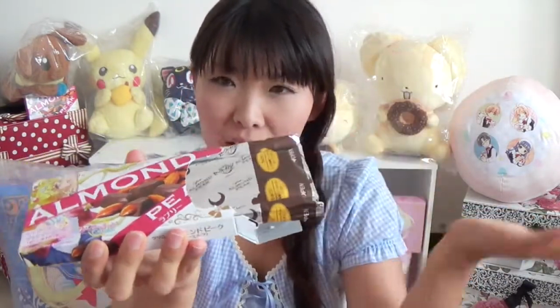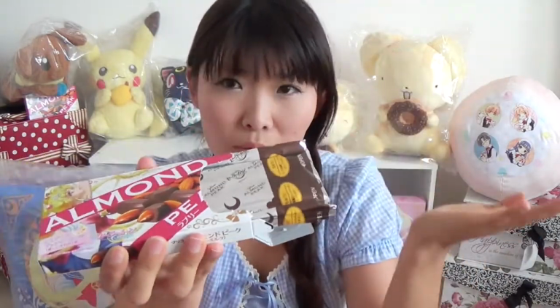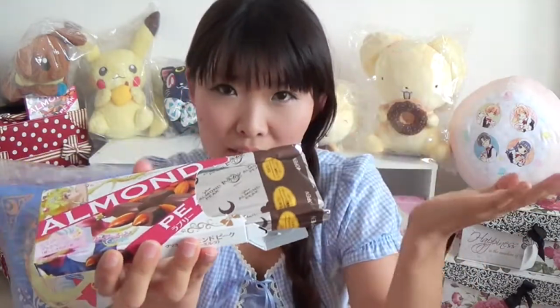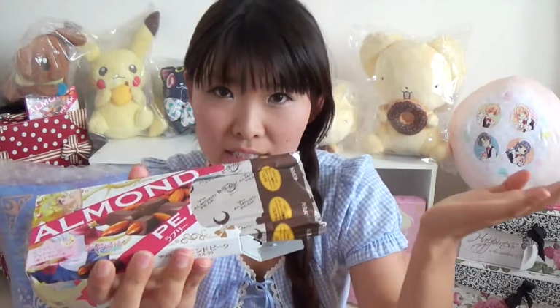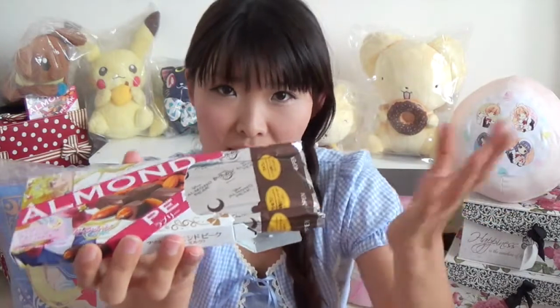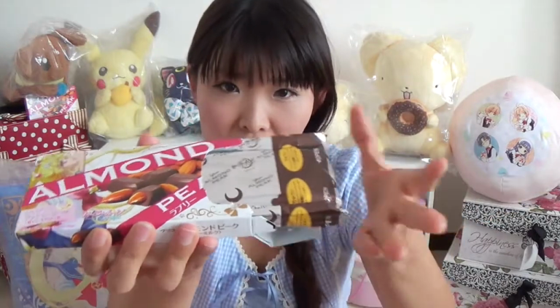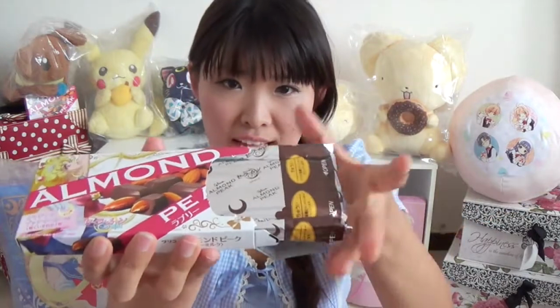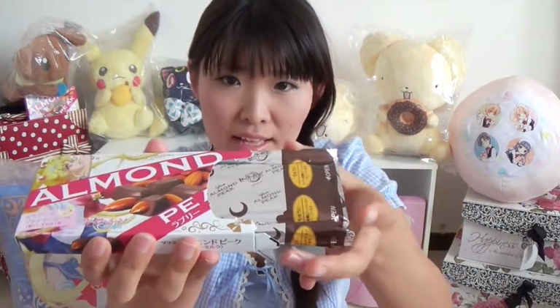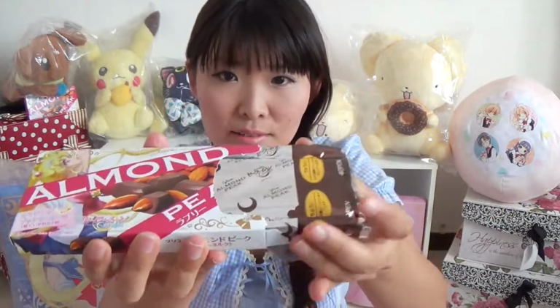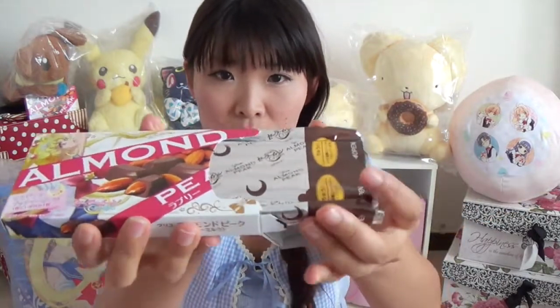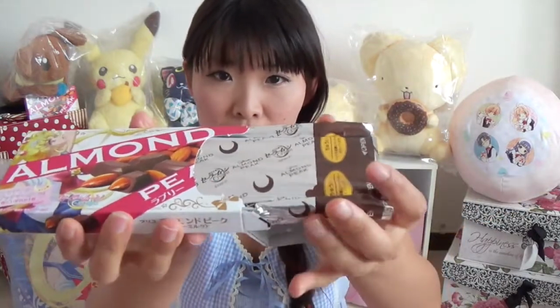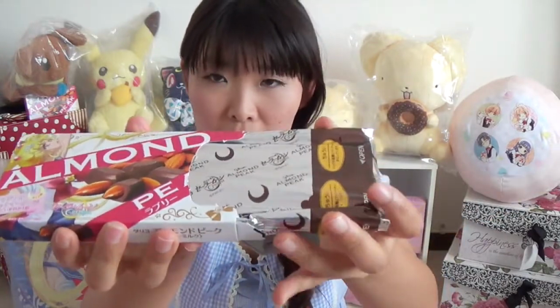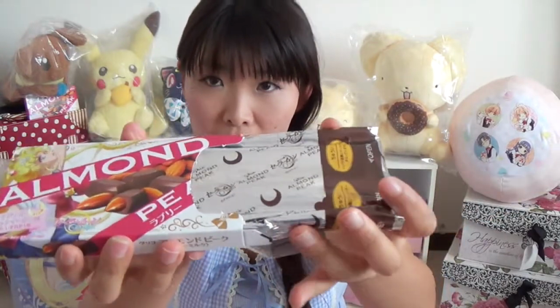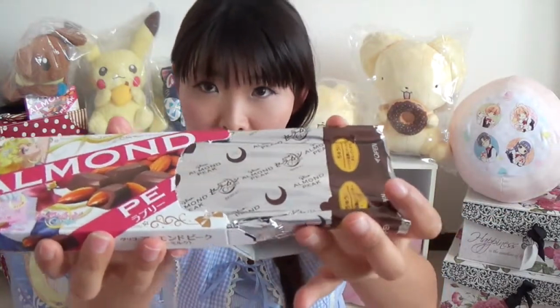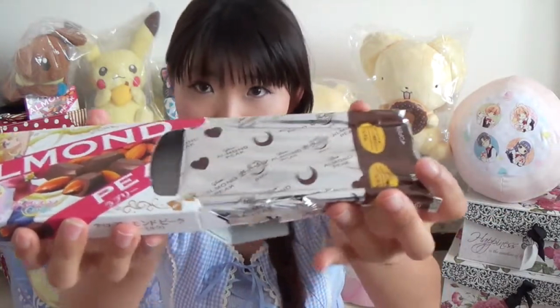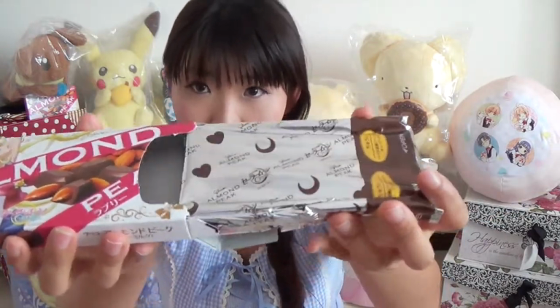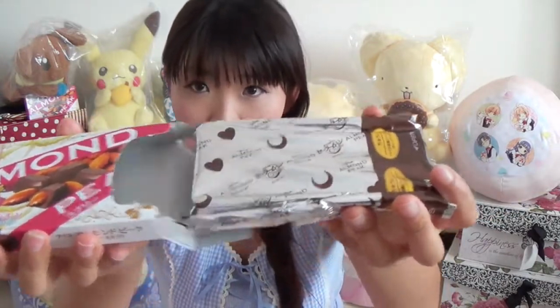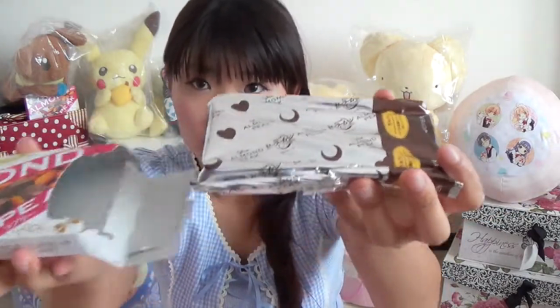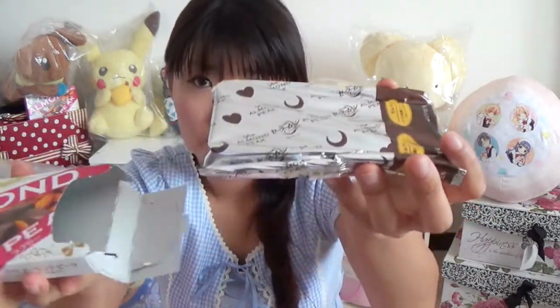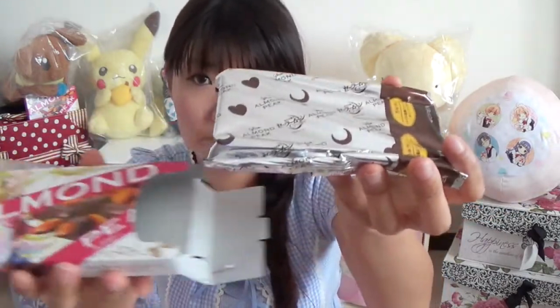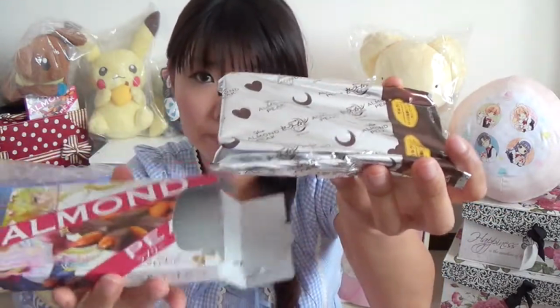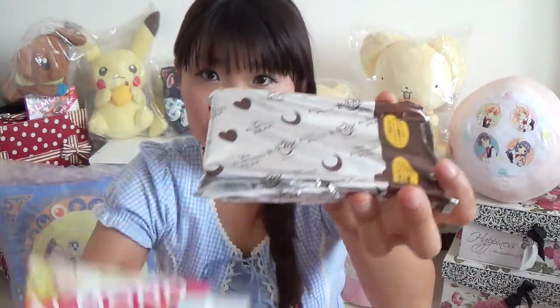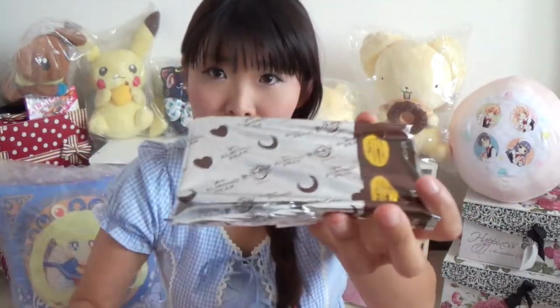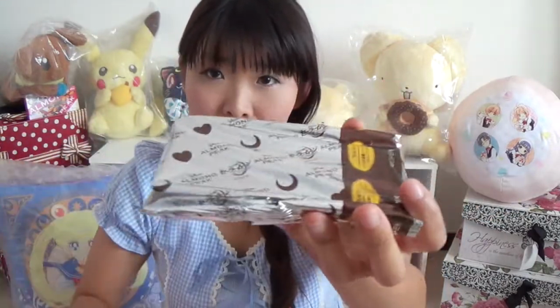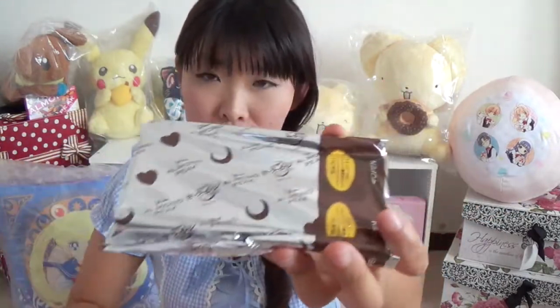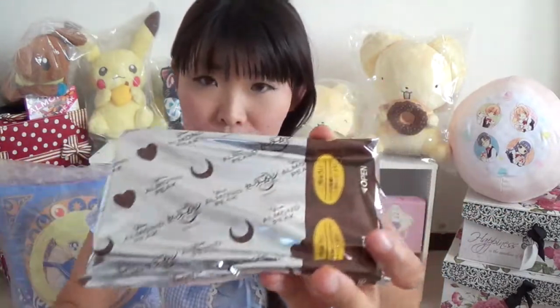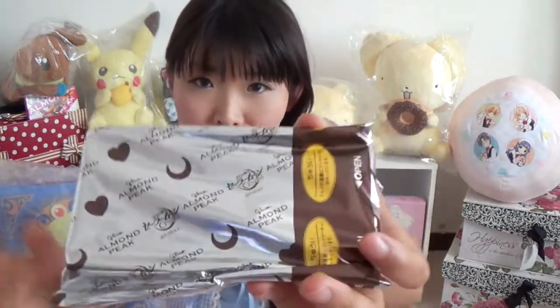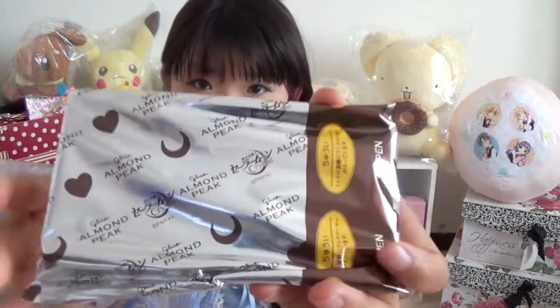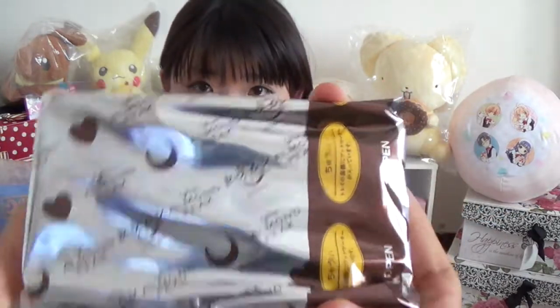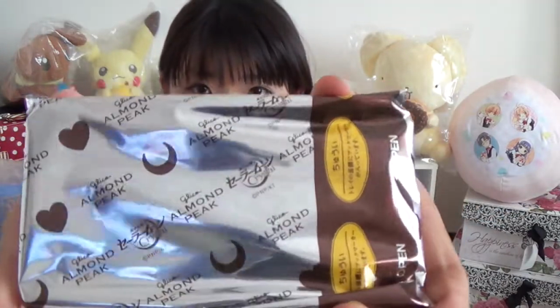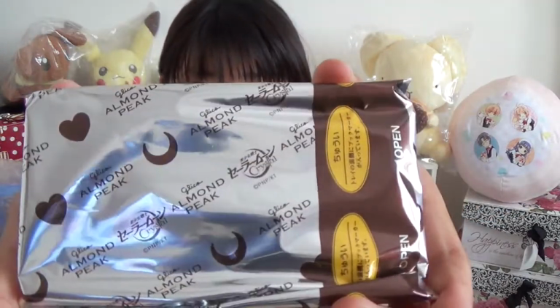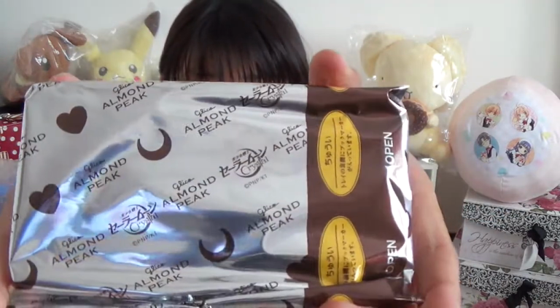I don't know why they did that. But anyway, it's a pretty package.